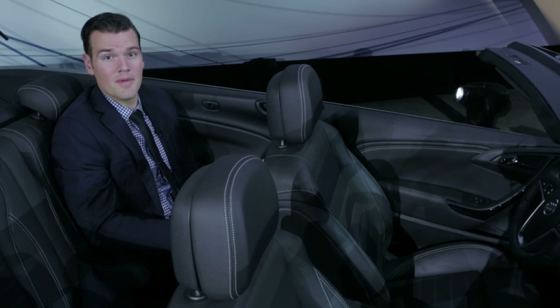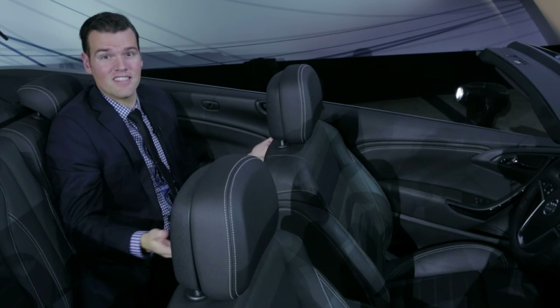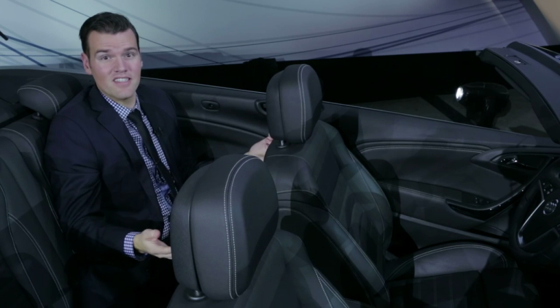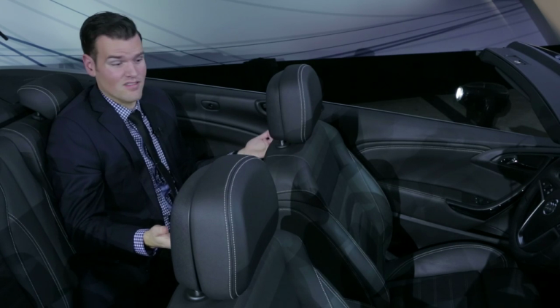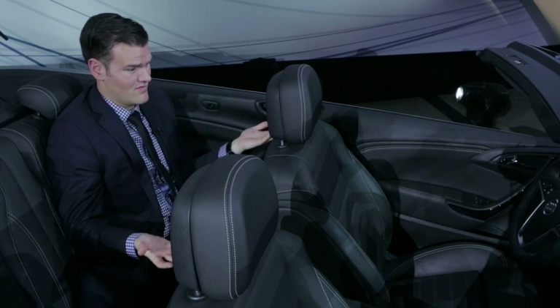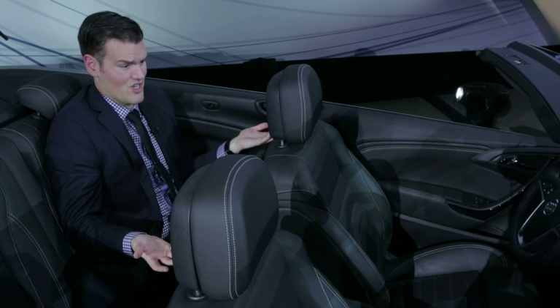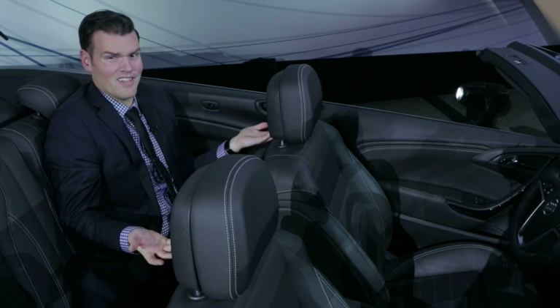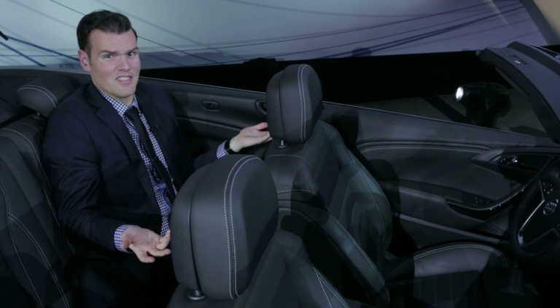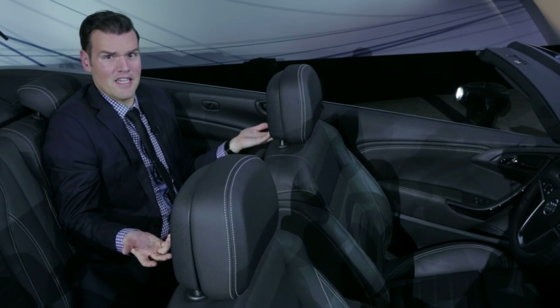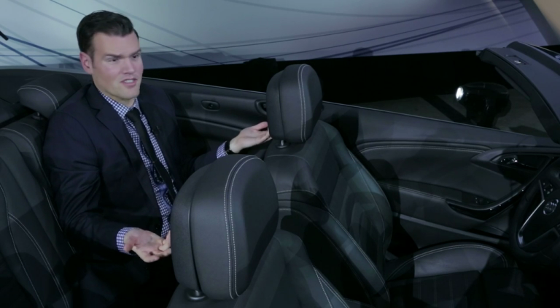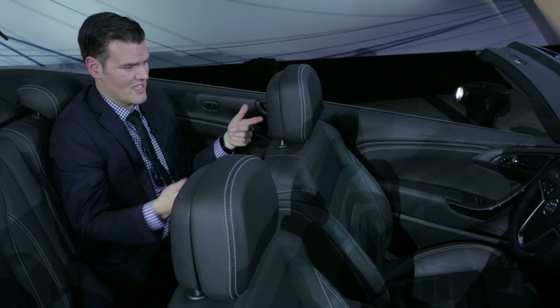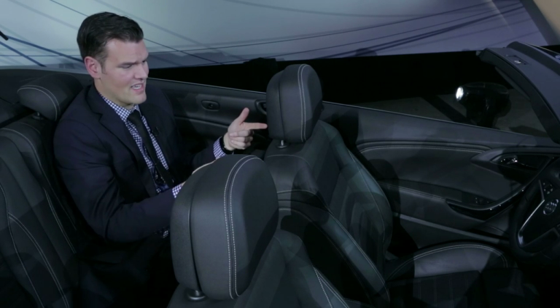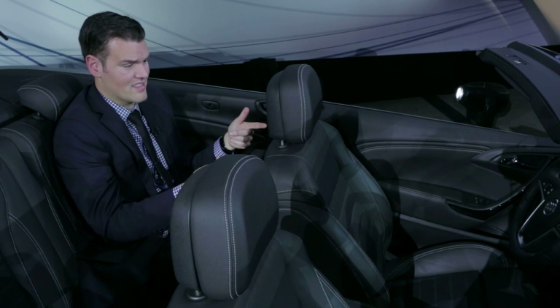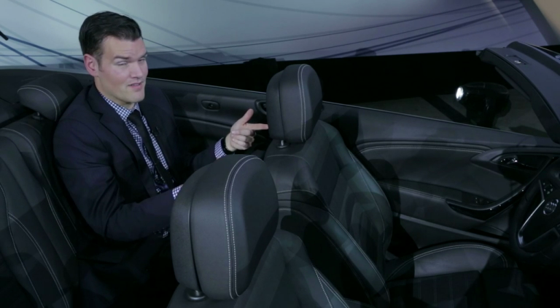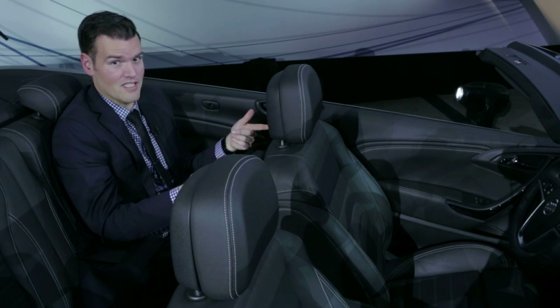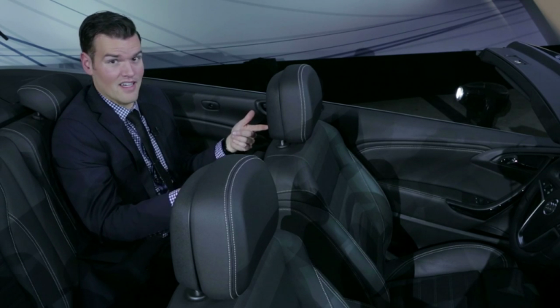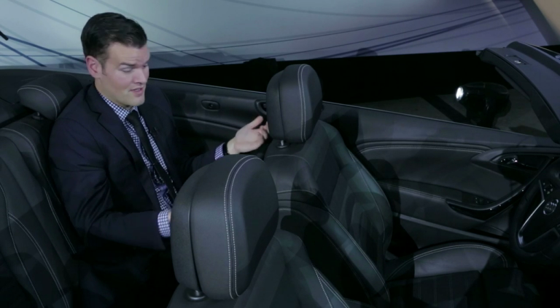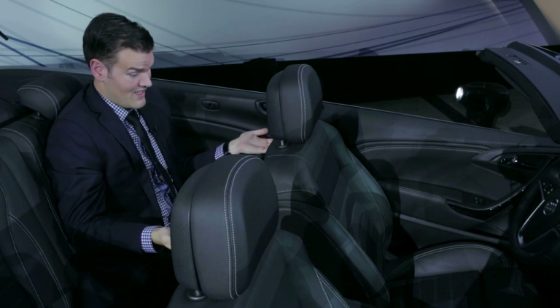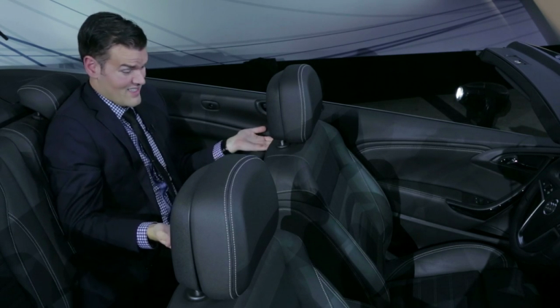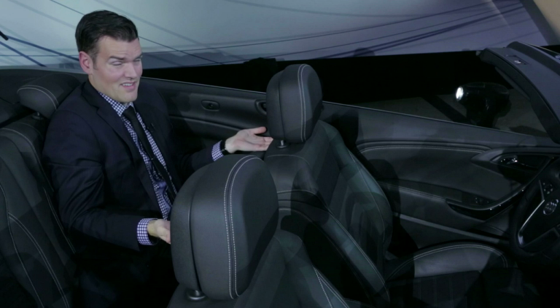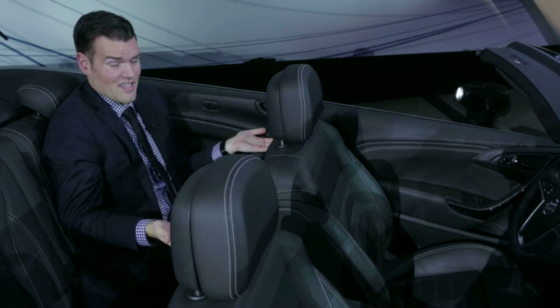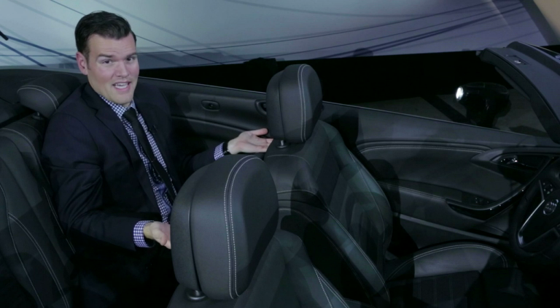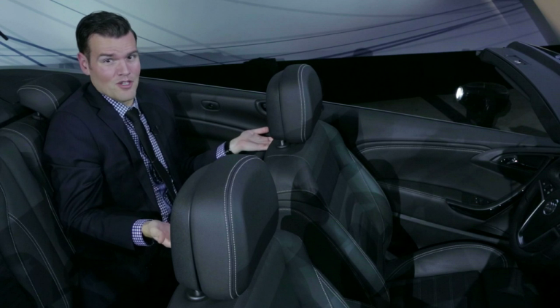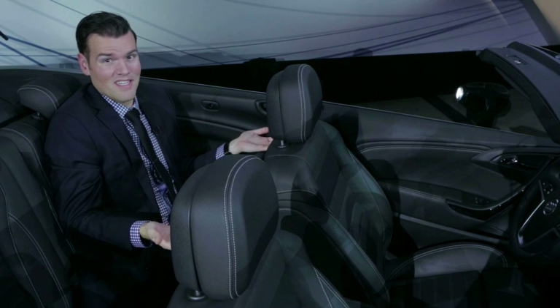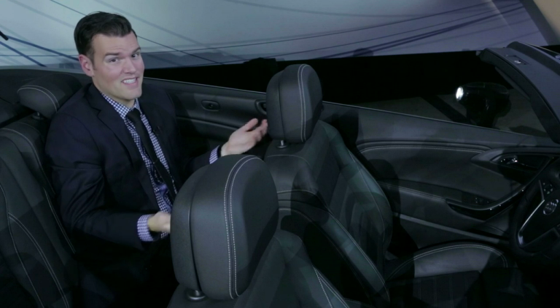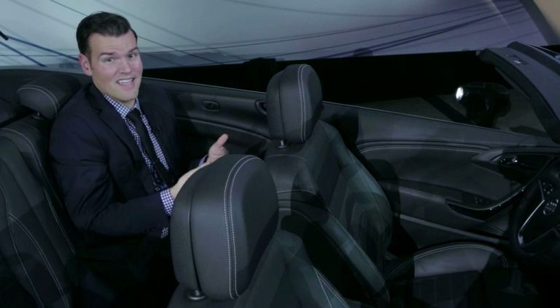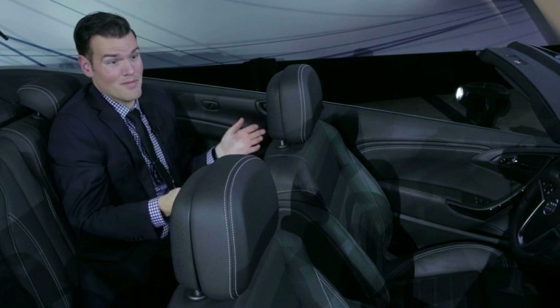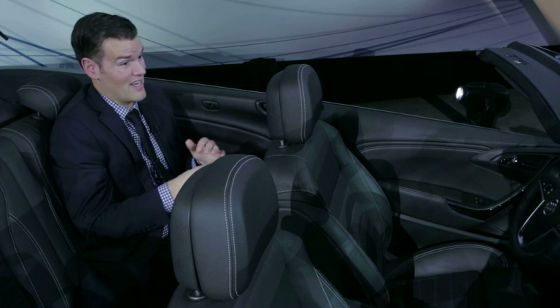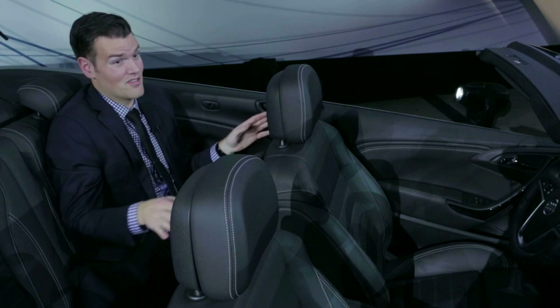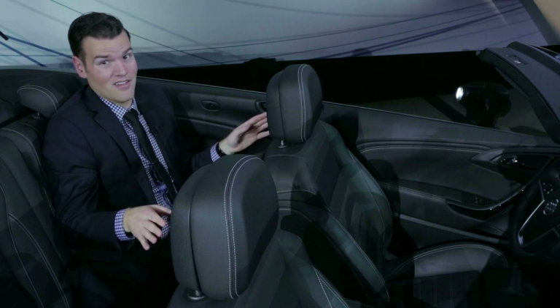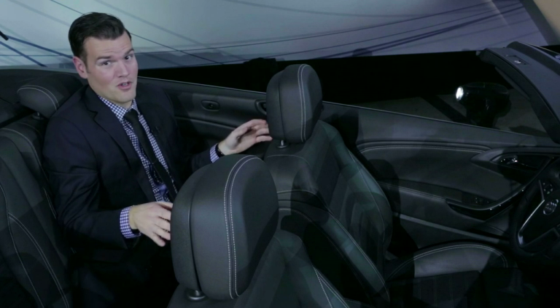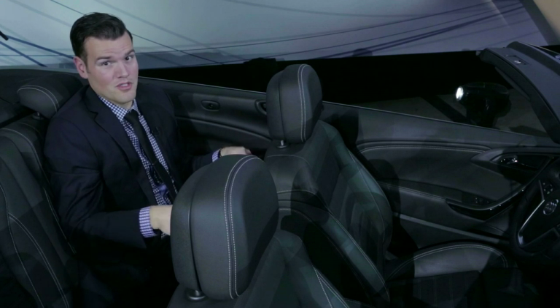The back seat is shockingly spacious. I set this seat for myself, and I still have enough legroom. Can't say that about any of those other convertibles.